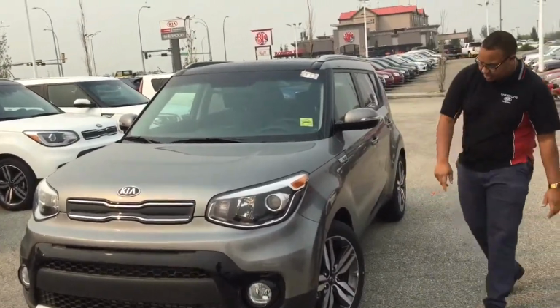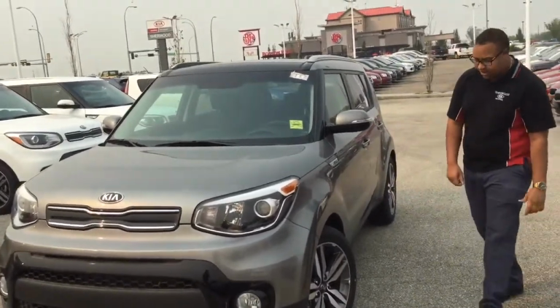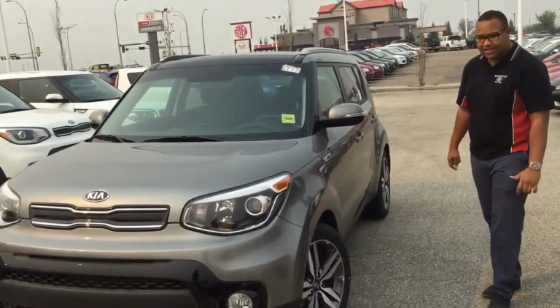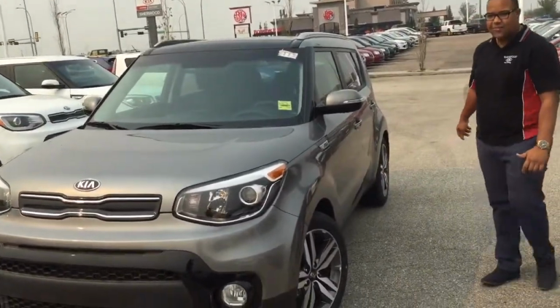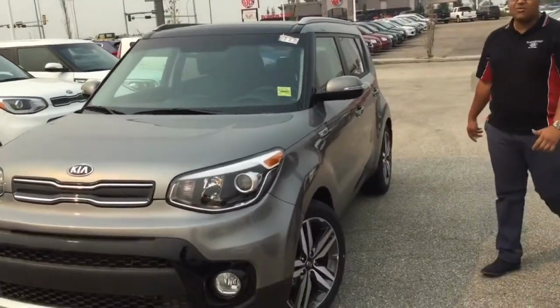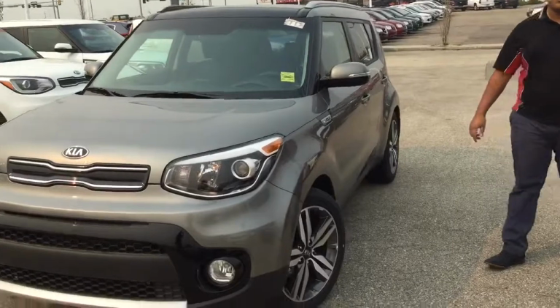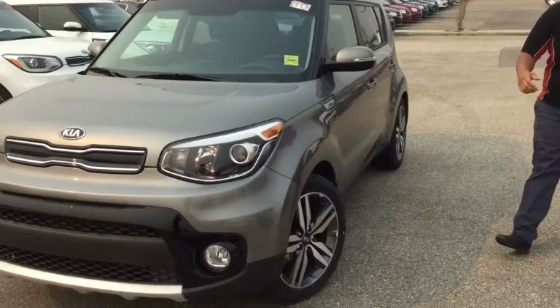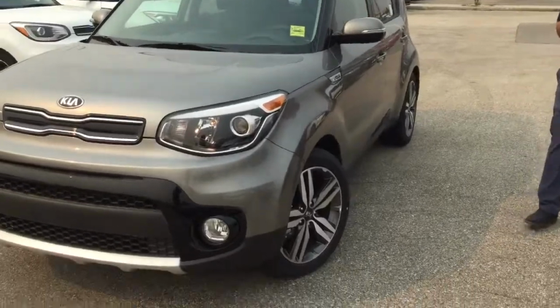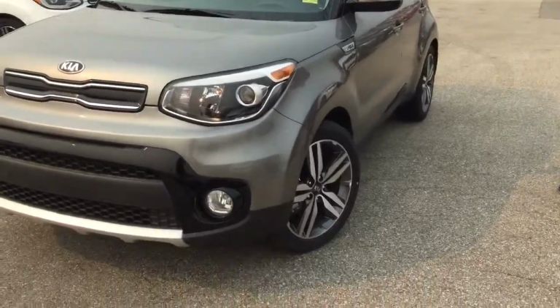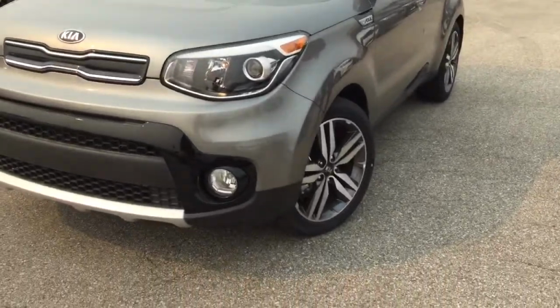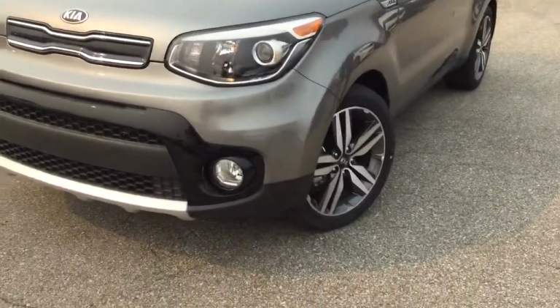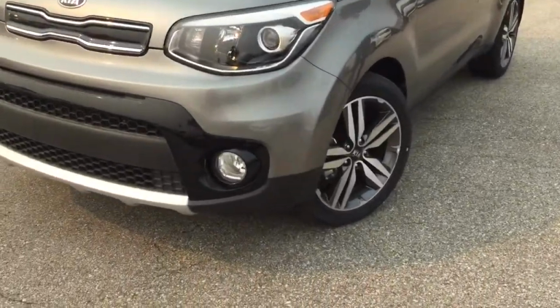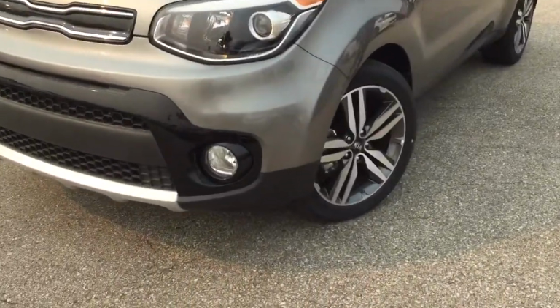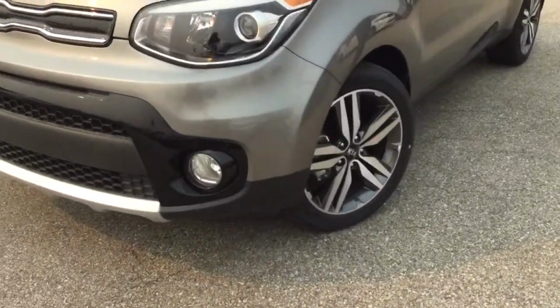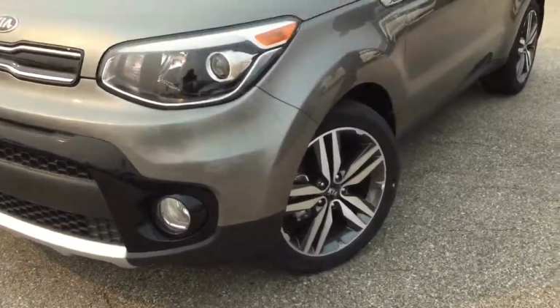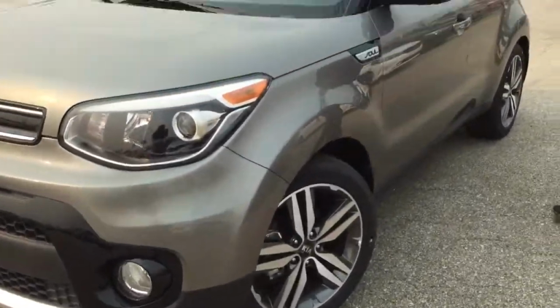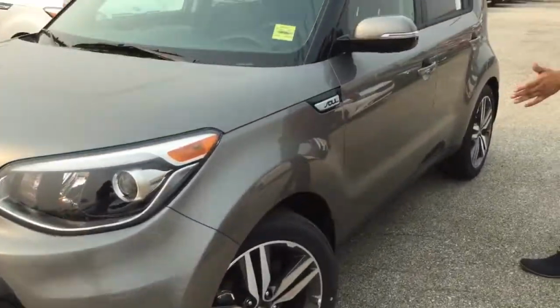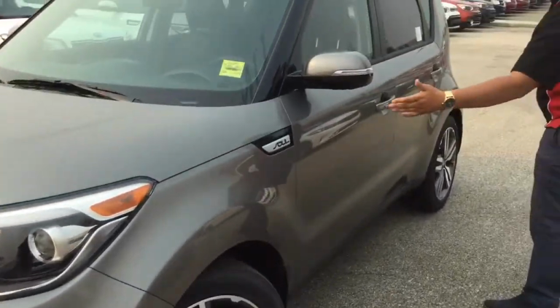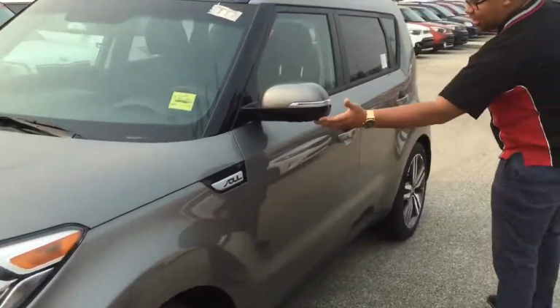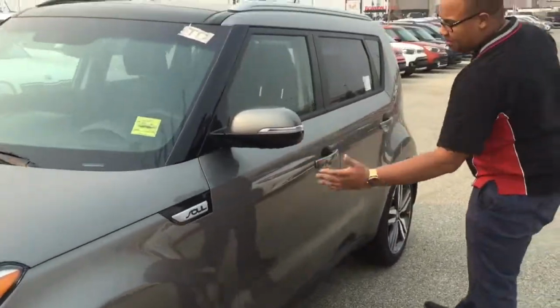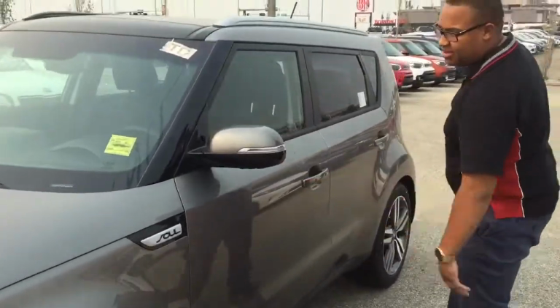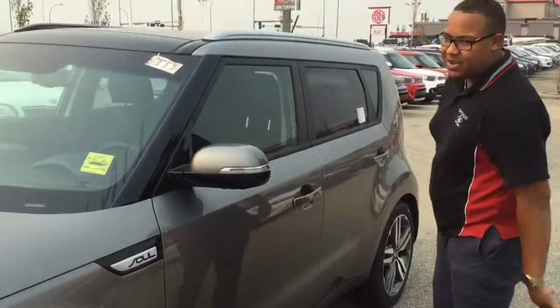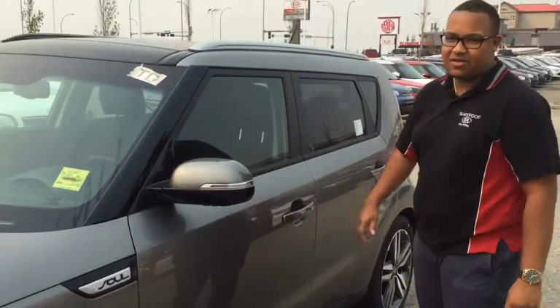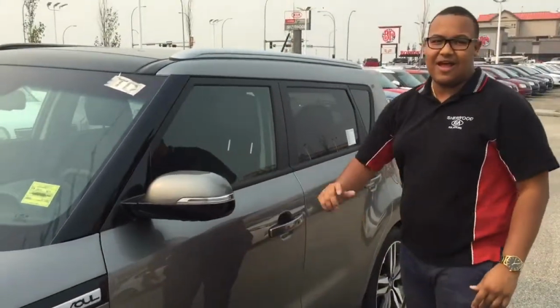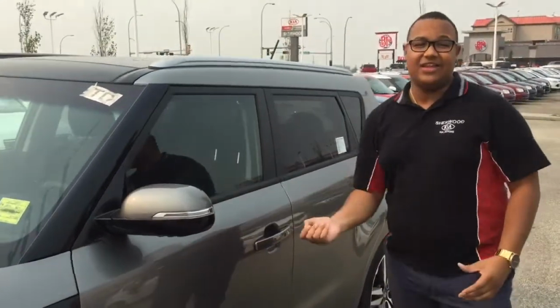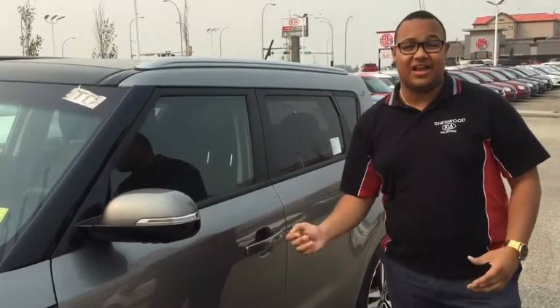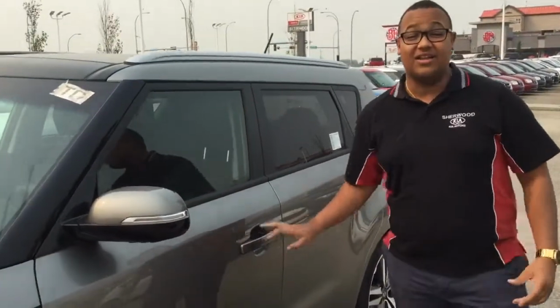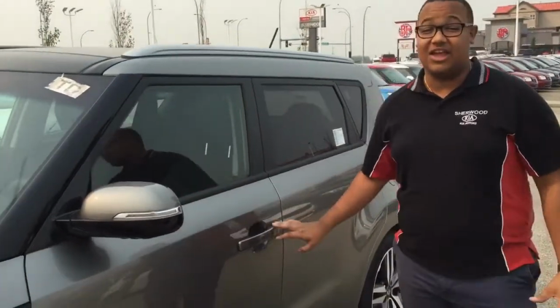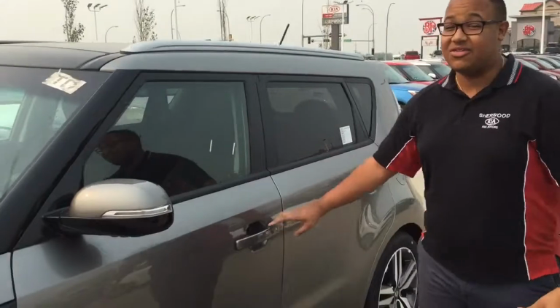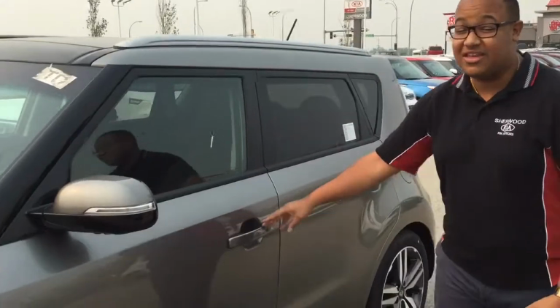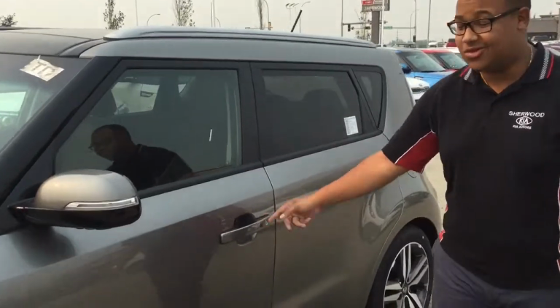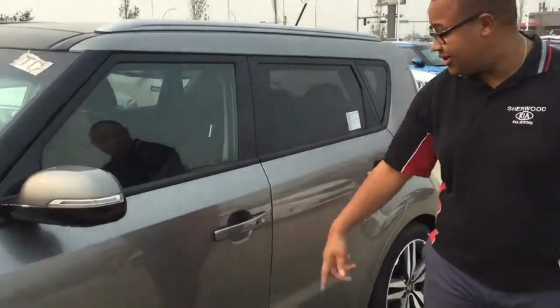You're going to get the upgraded rims with the EX Premium package. You're also going to get black painted mirrors, LED side indicators — this thing is loaded.